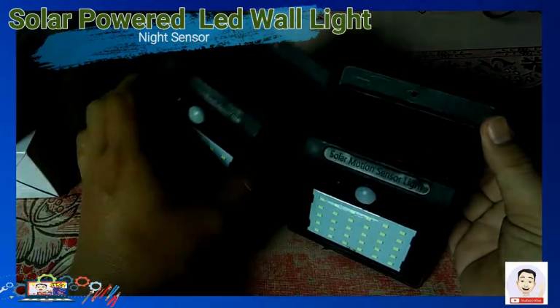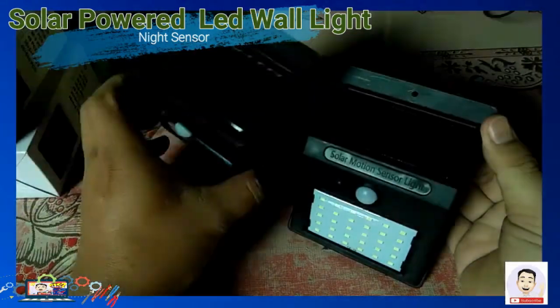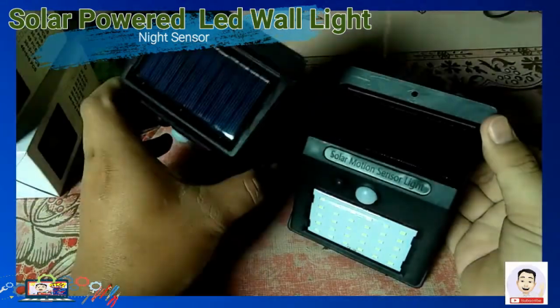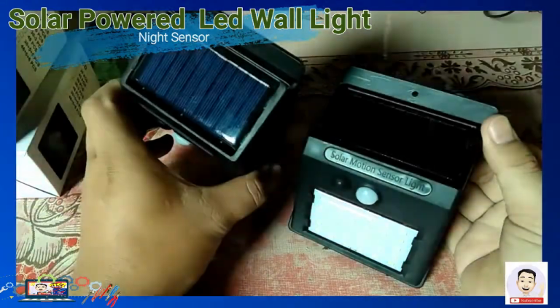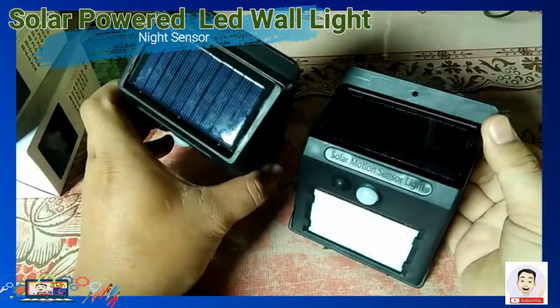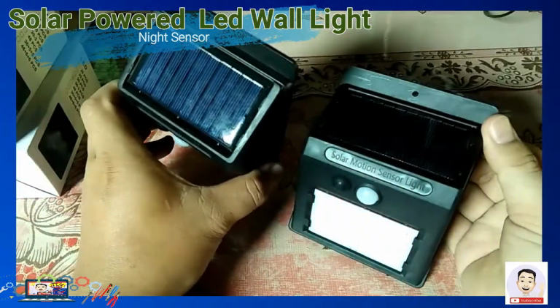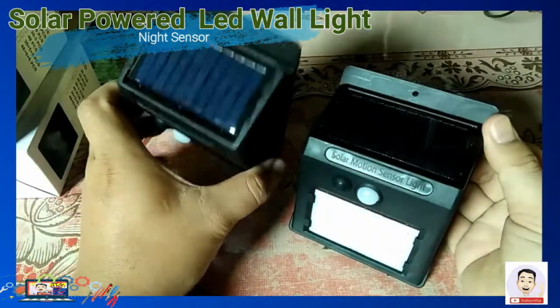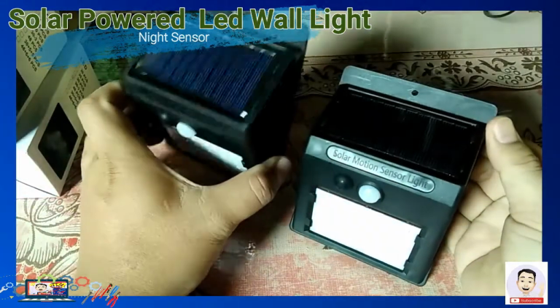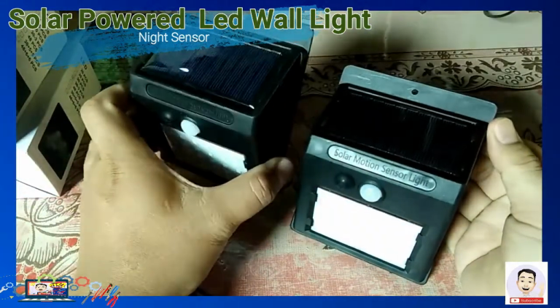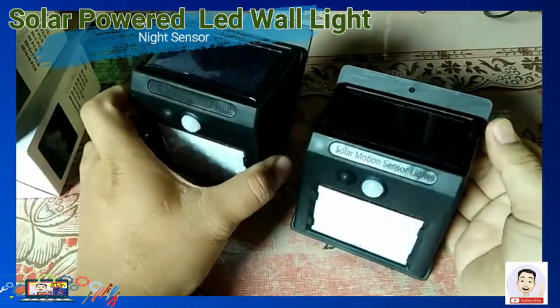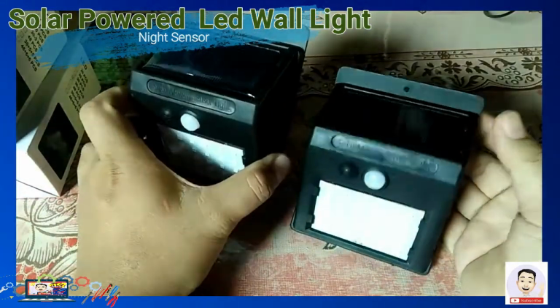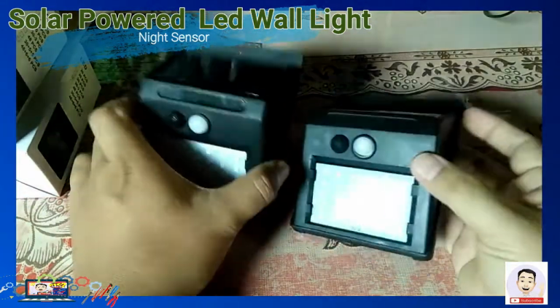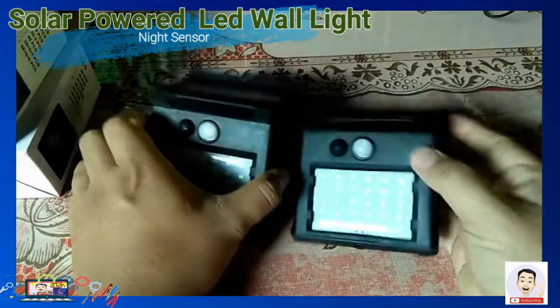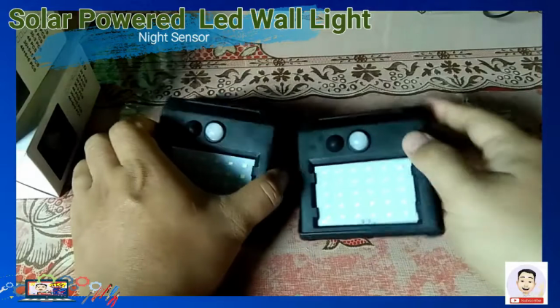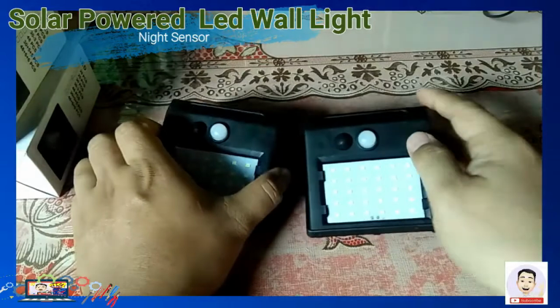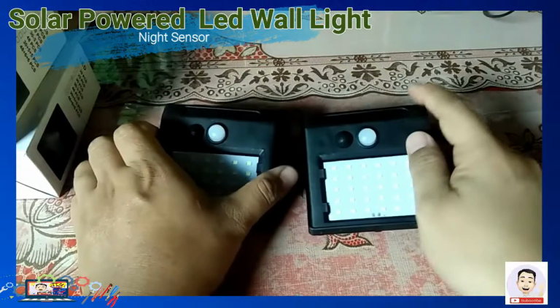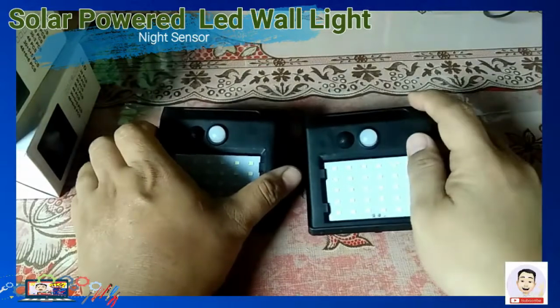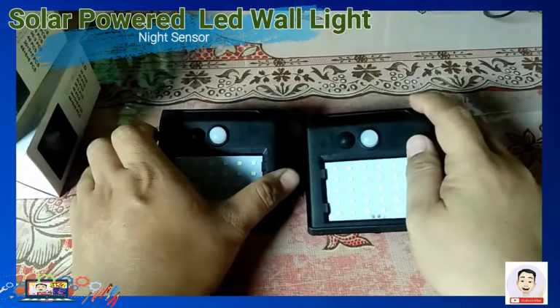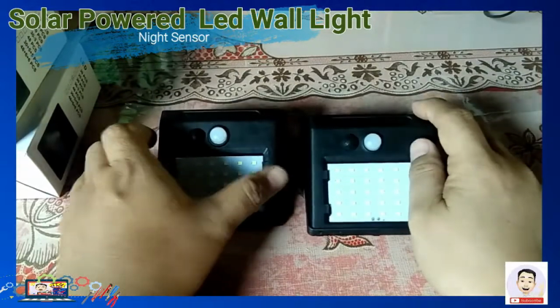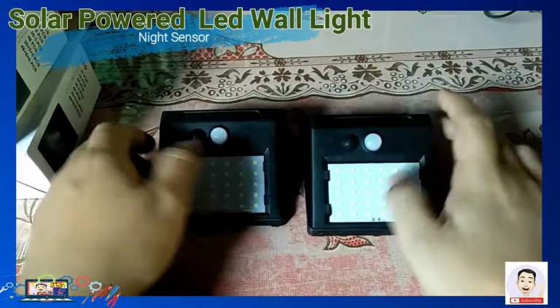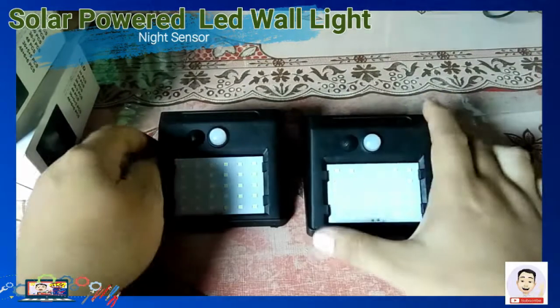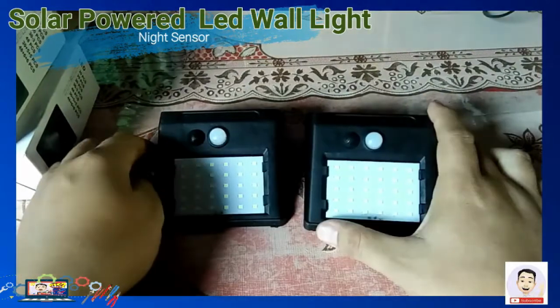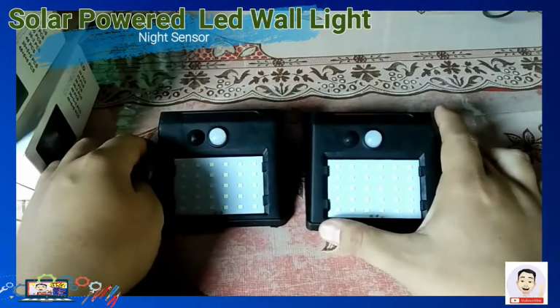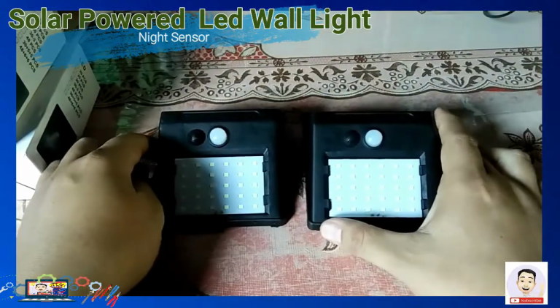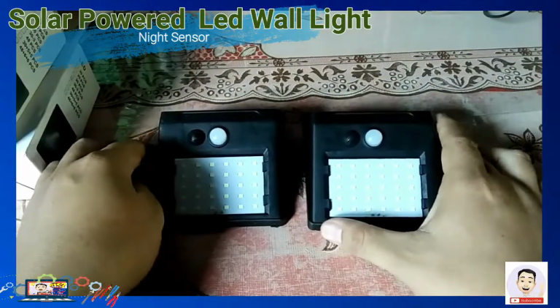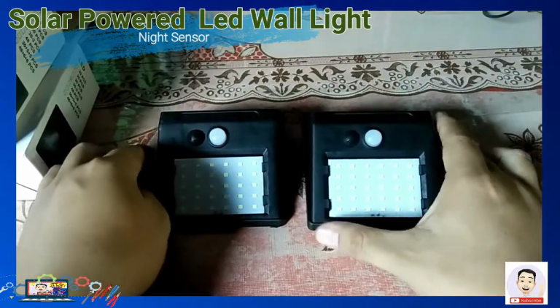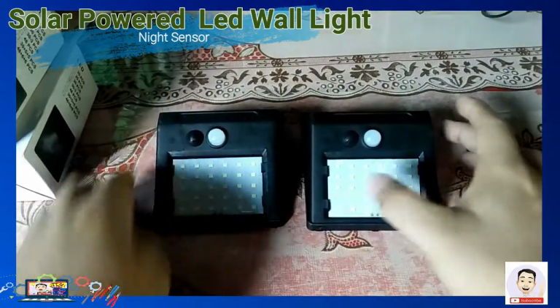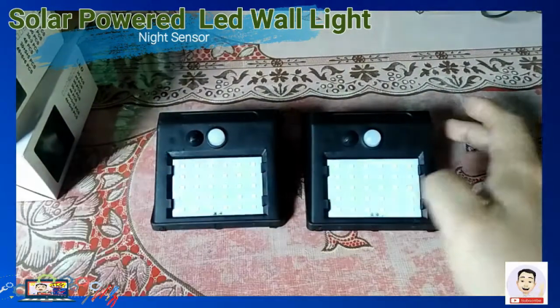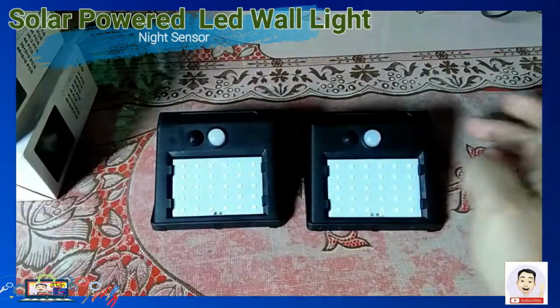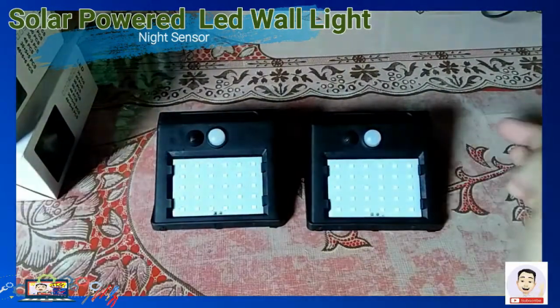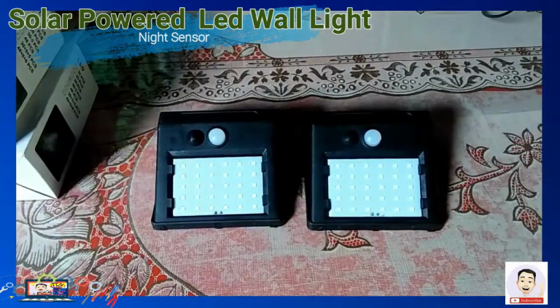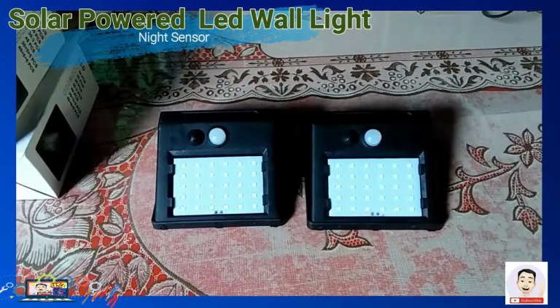Pag nakatapat po sa araw, hindi po iiilaw yung ating solar LED lights.